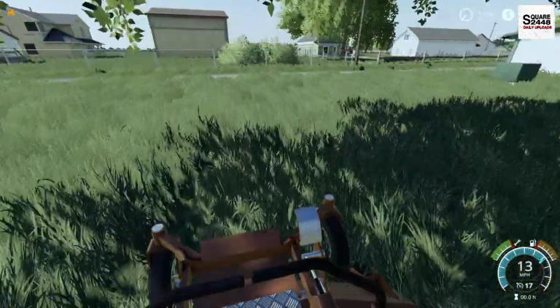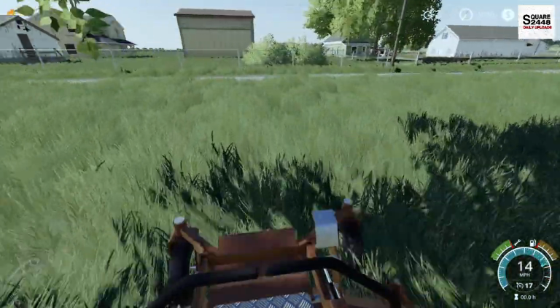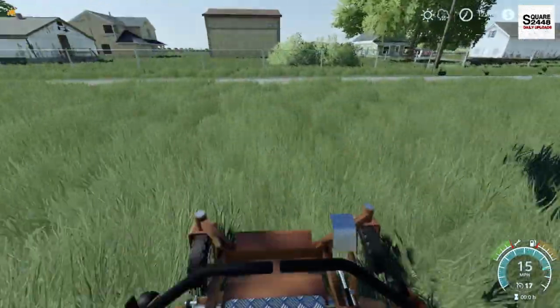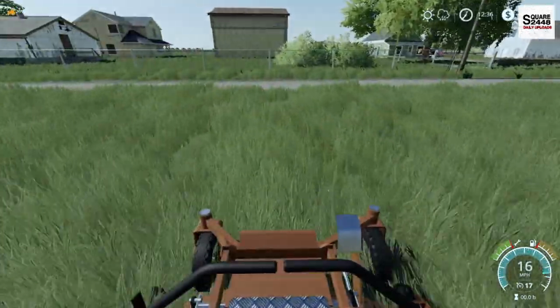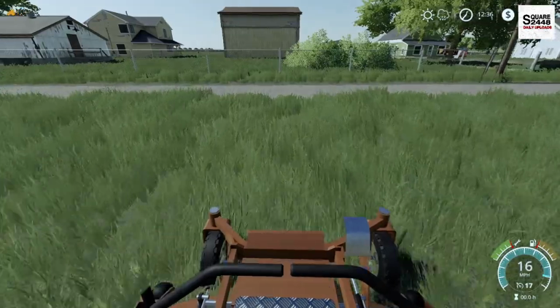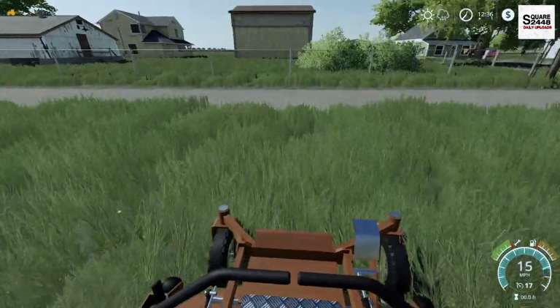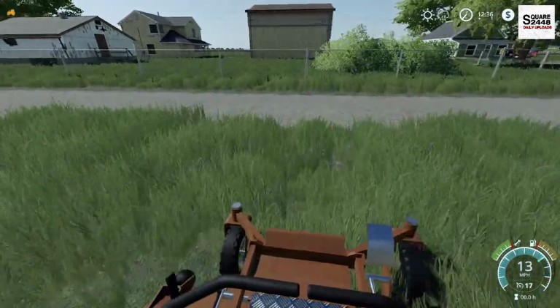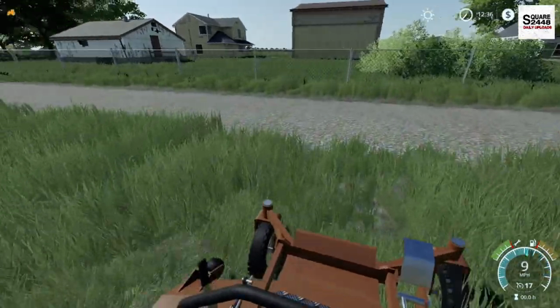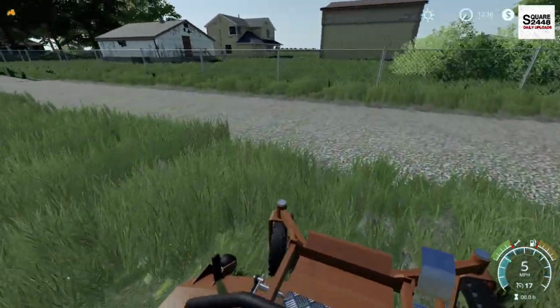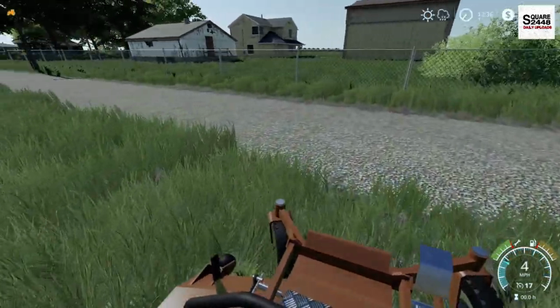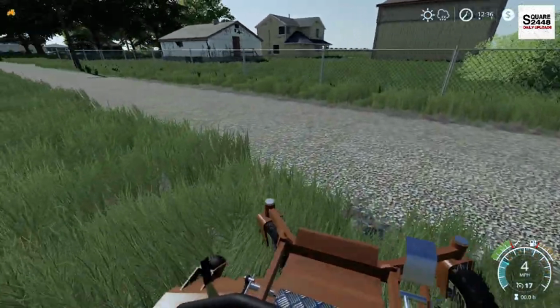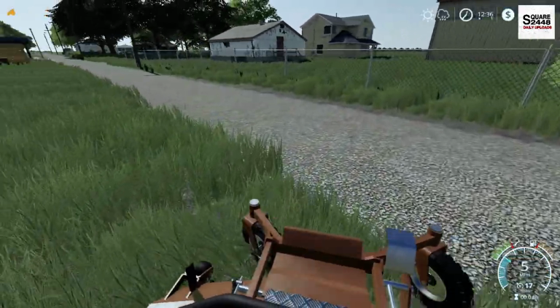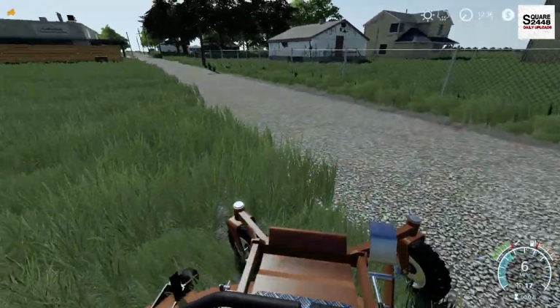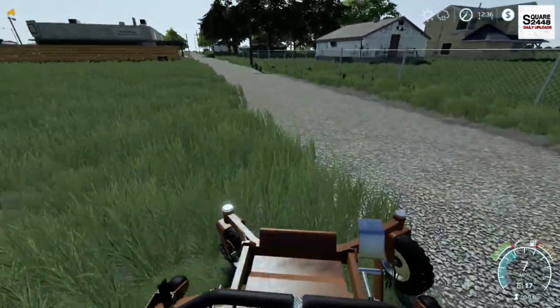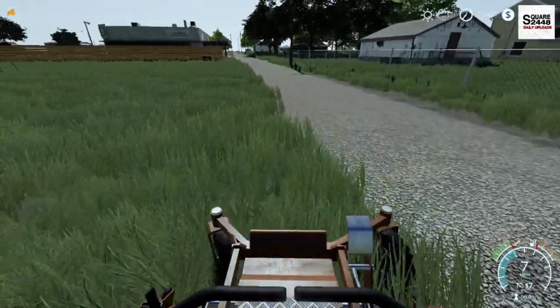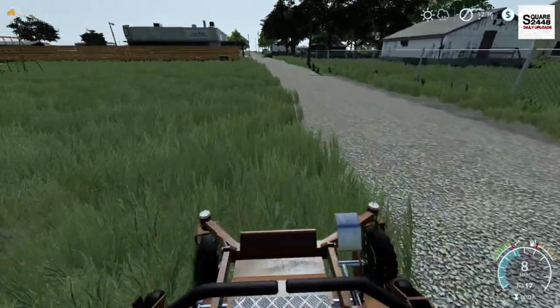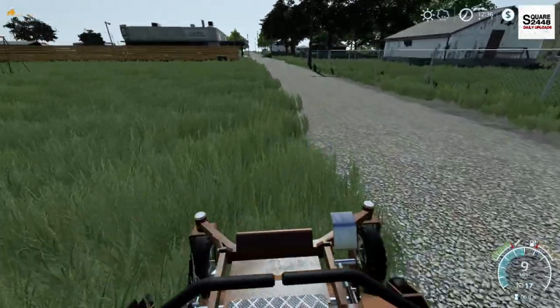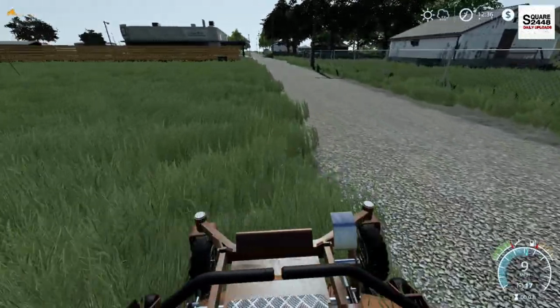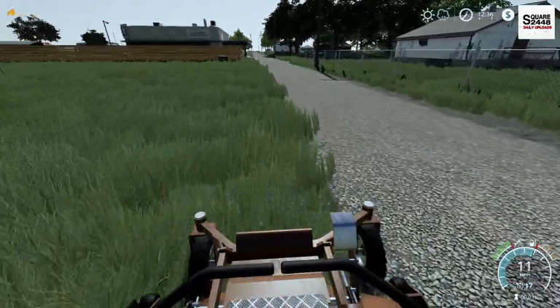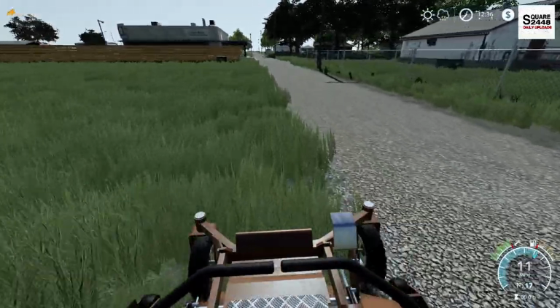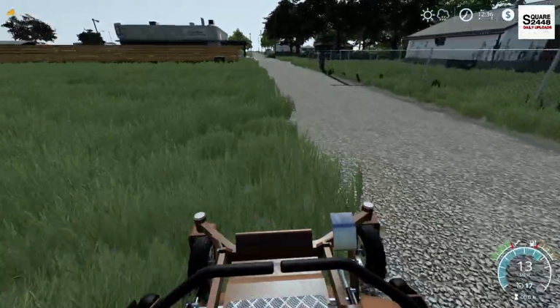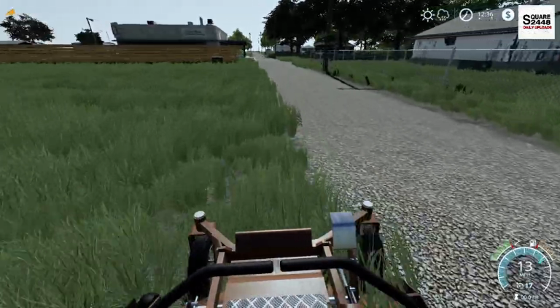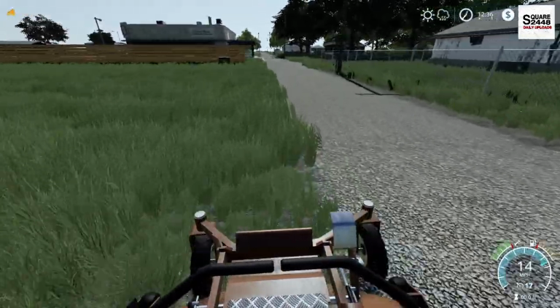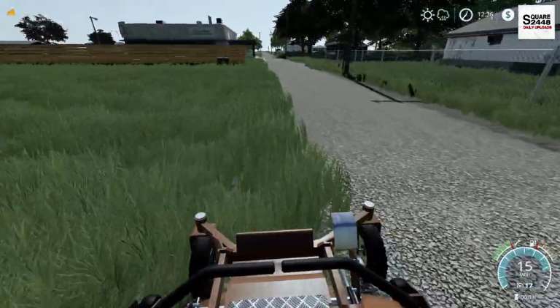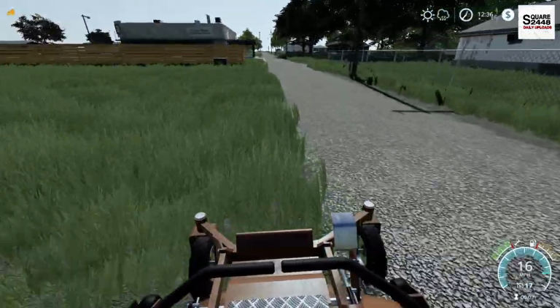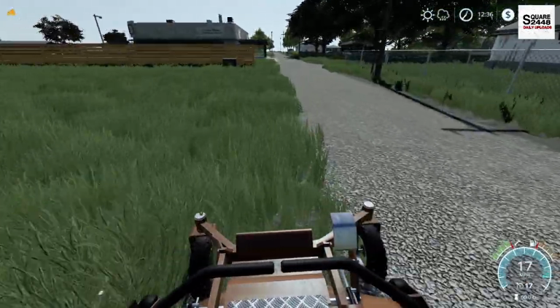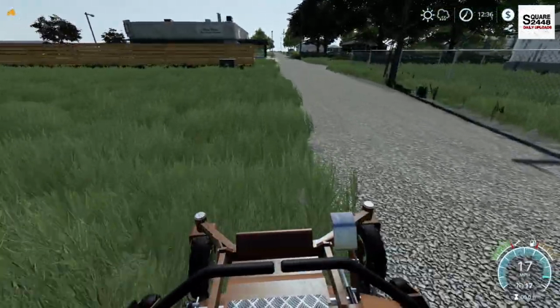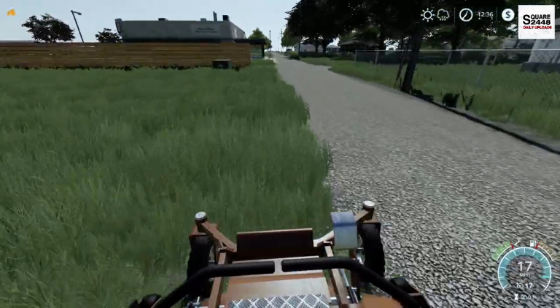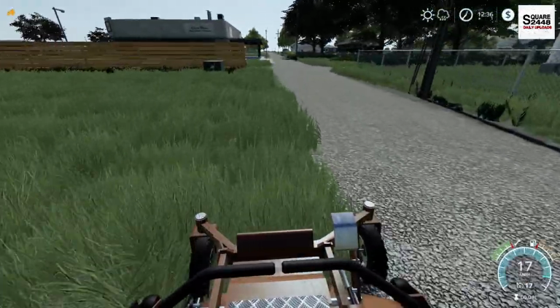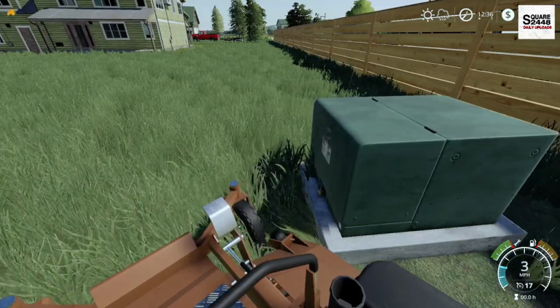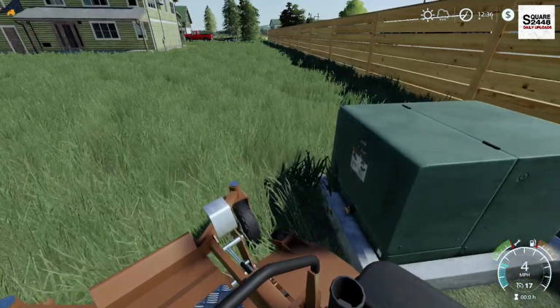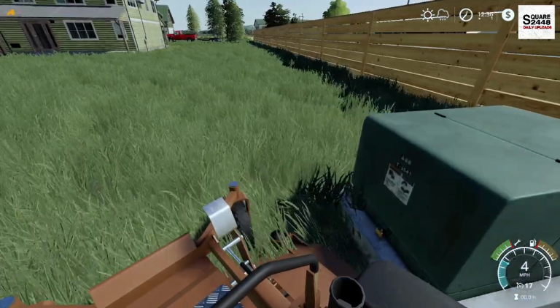Yeah, the road's back here as well, so it is a huge lot. I think this is roughly a half-acre lot. Within the next week, I will be going on summer break, and I can't wait for it.